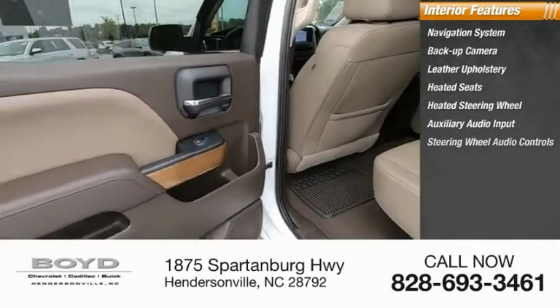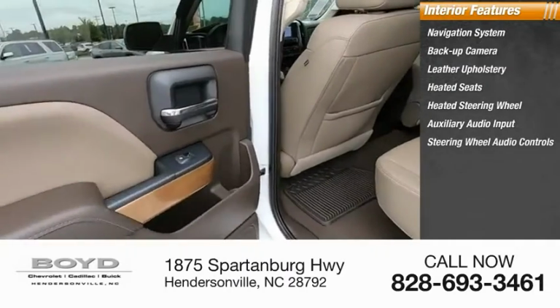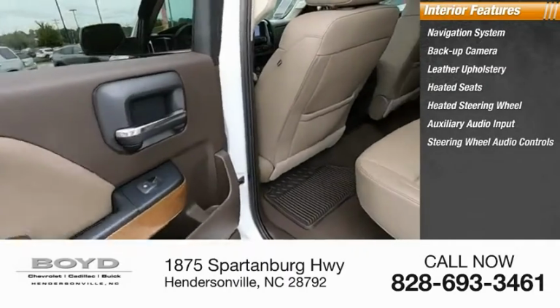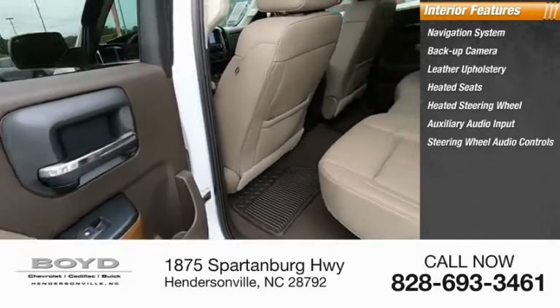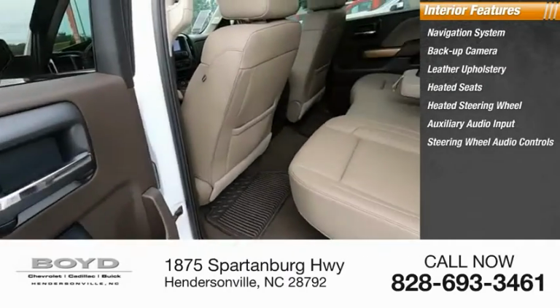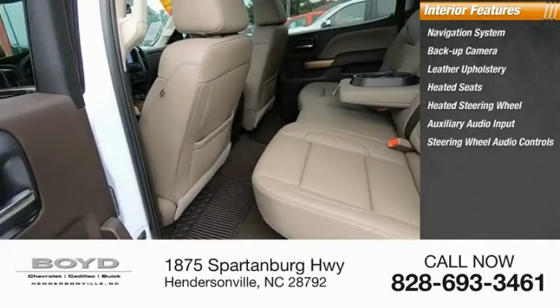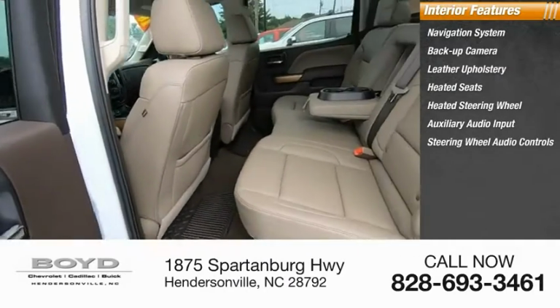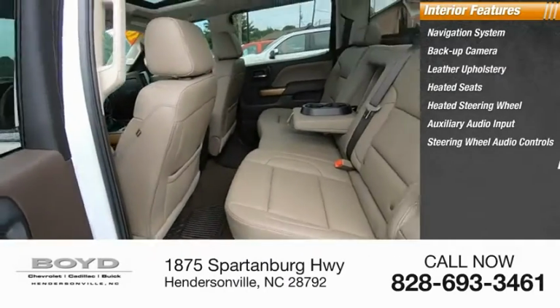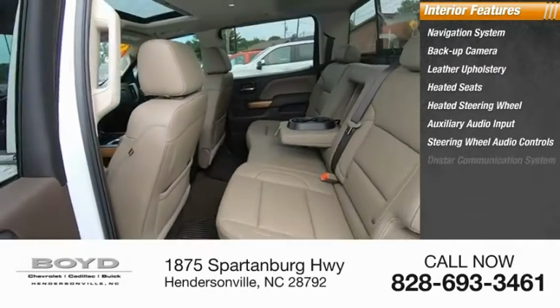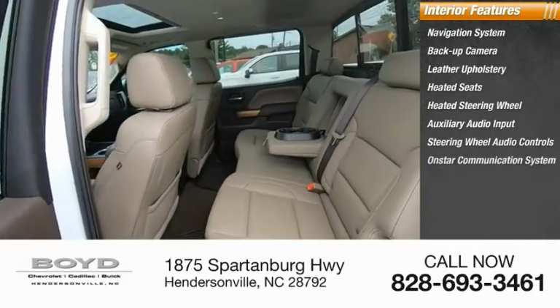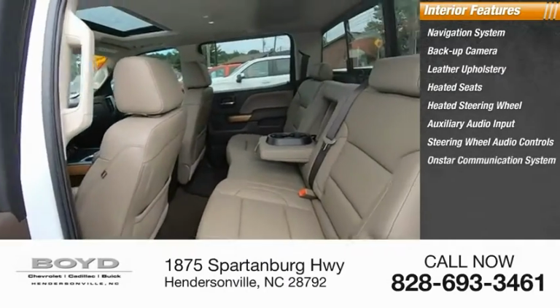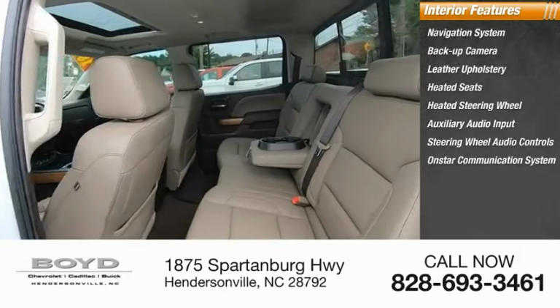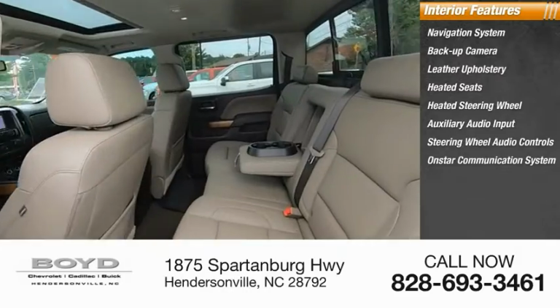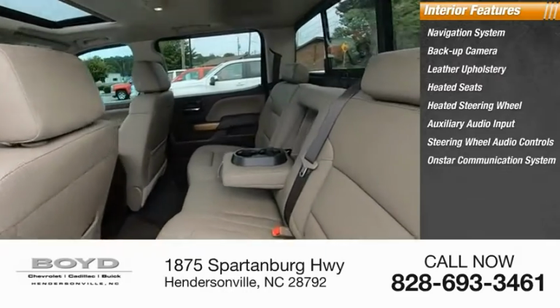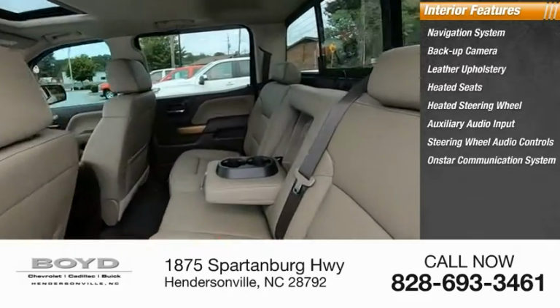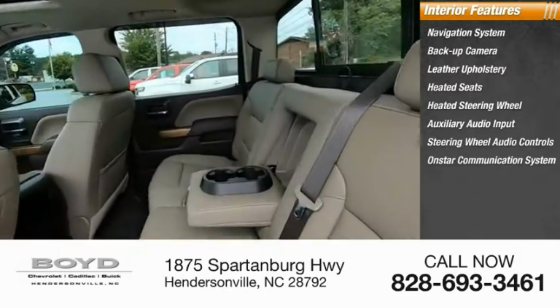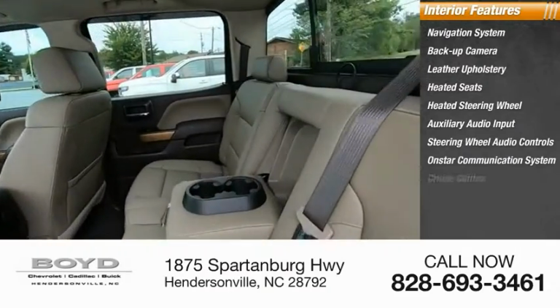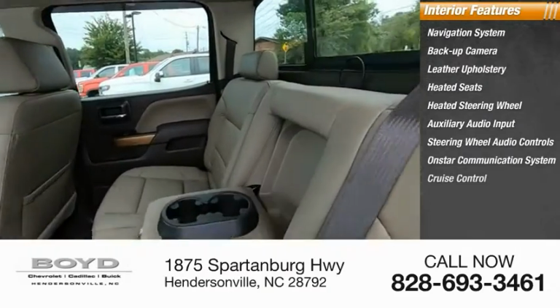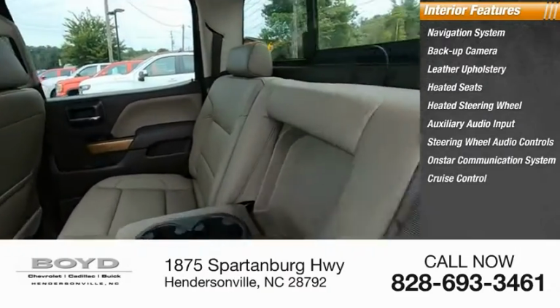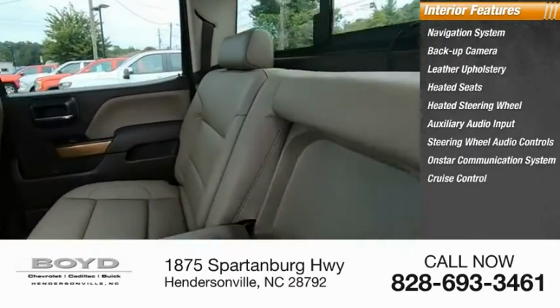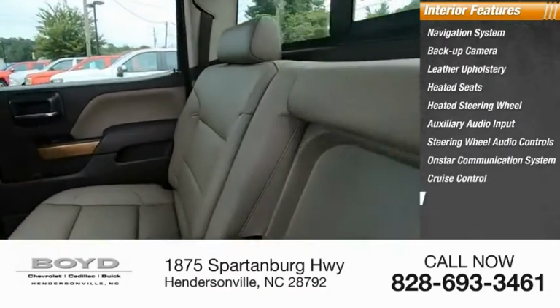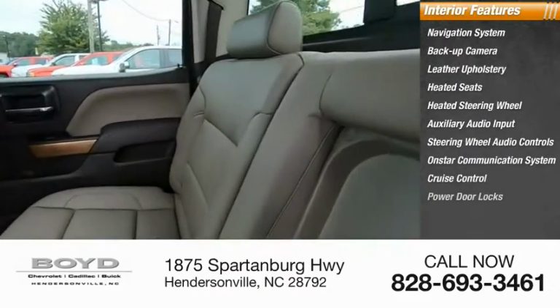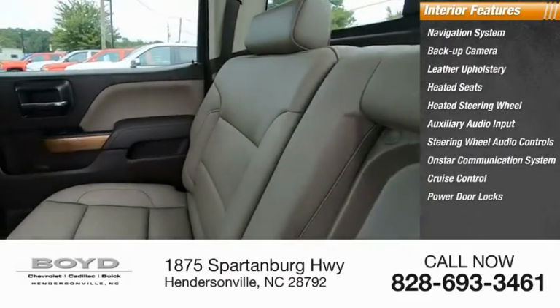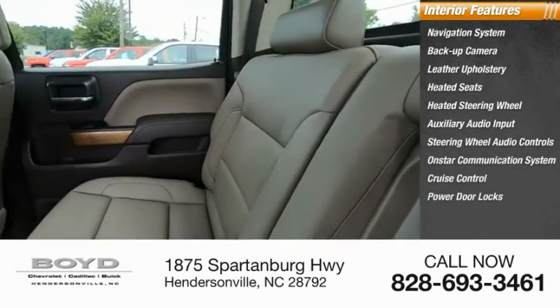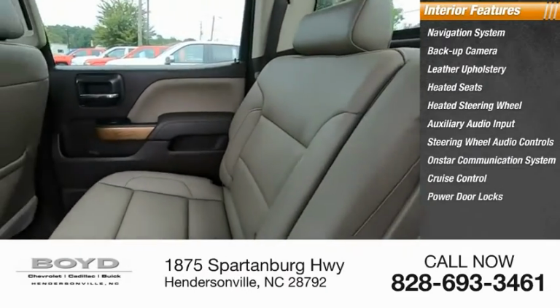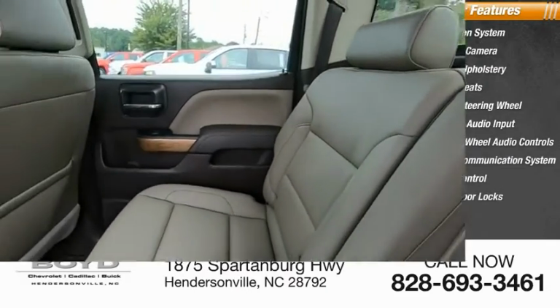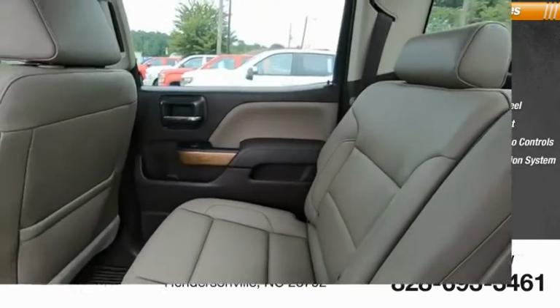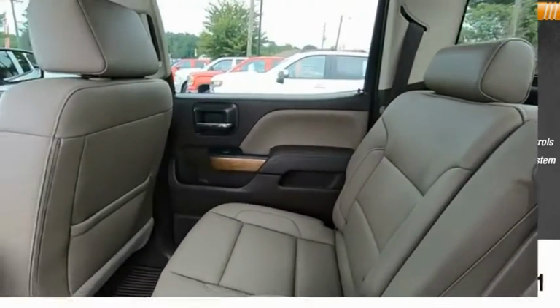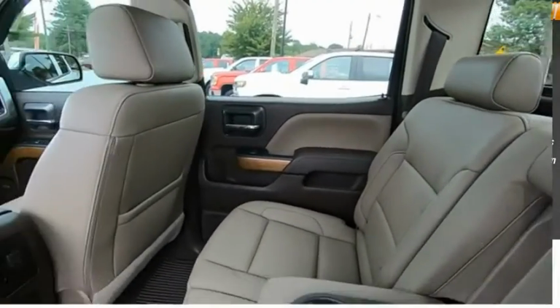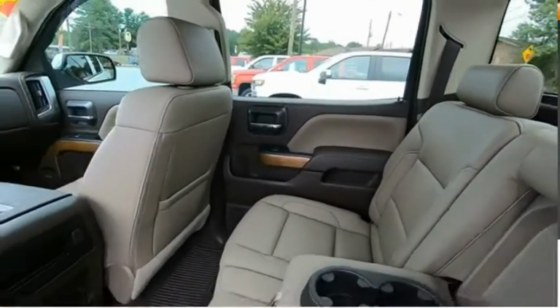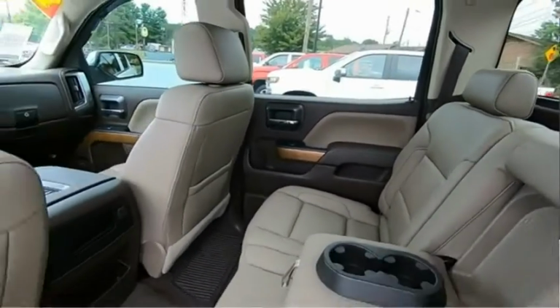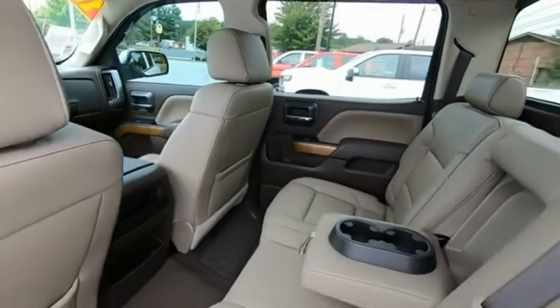Steering wheel audio controls, OnStar communication system, cruise control, power door locks. Come take a test drive today.